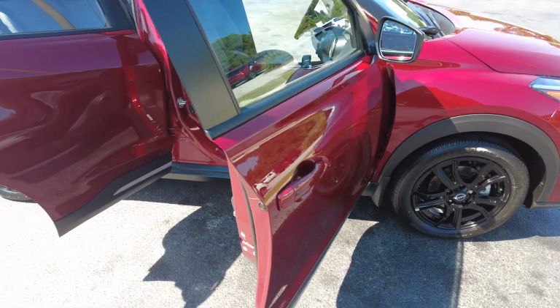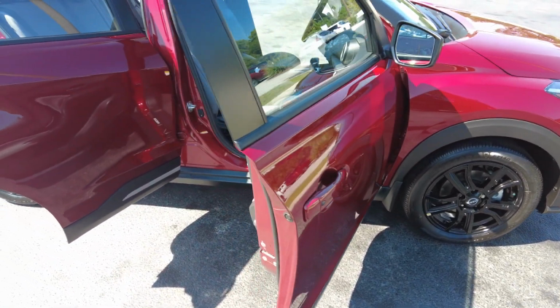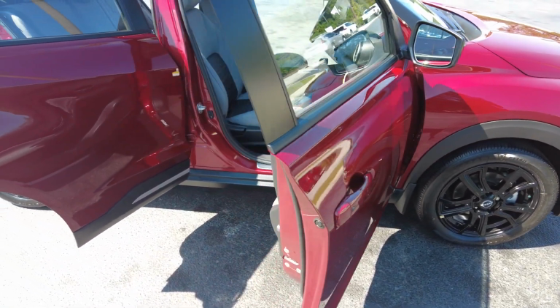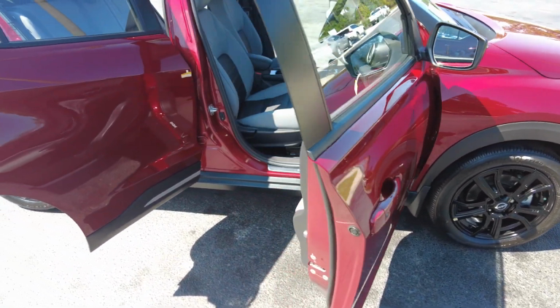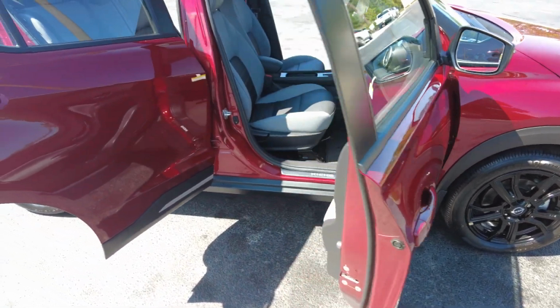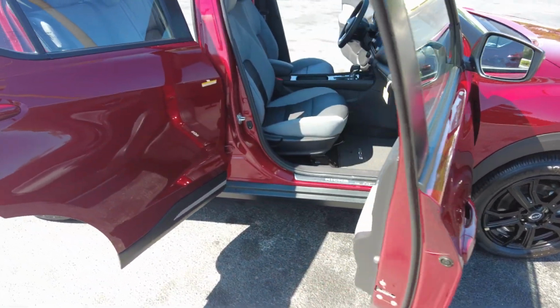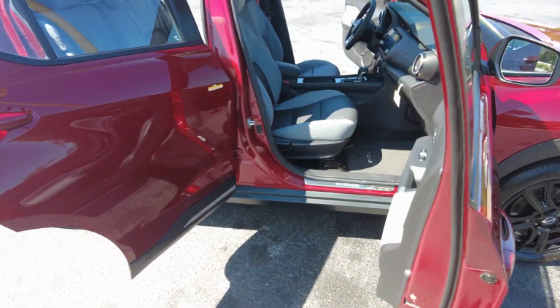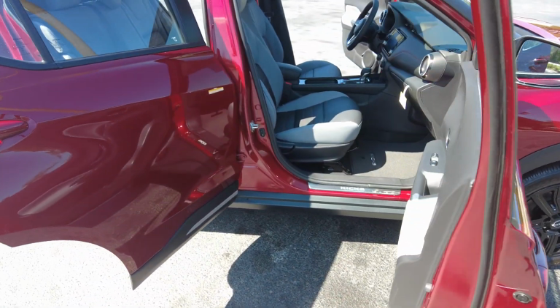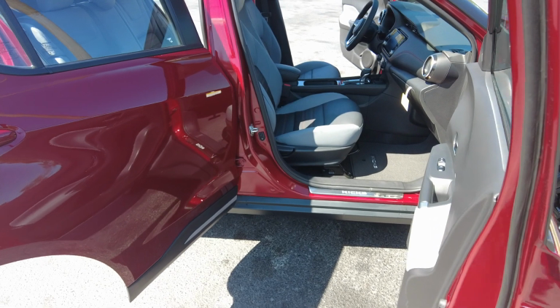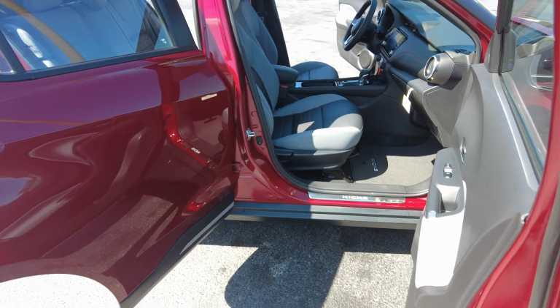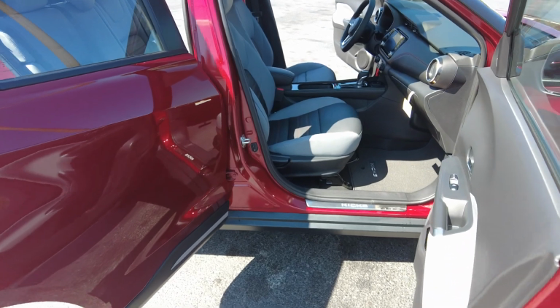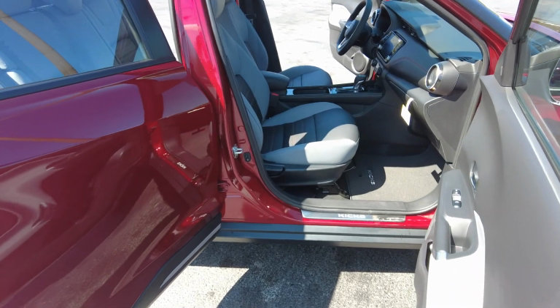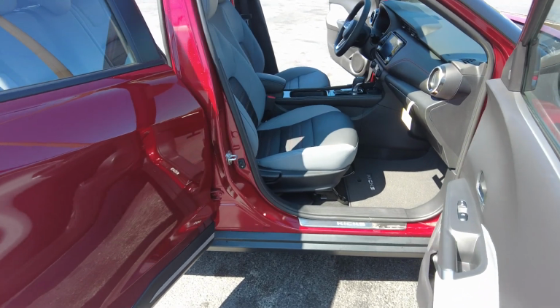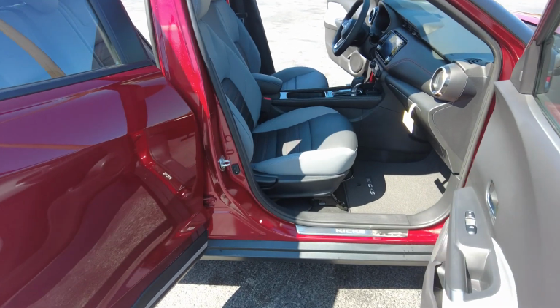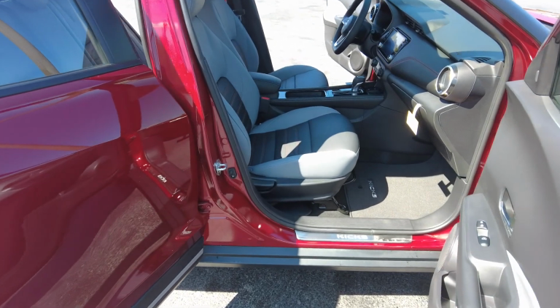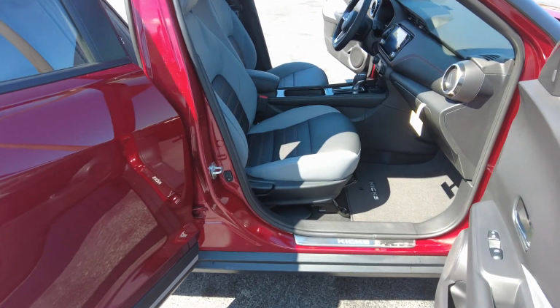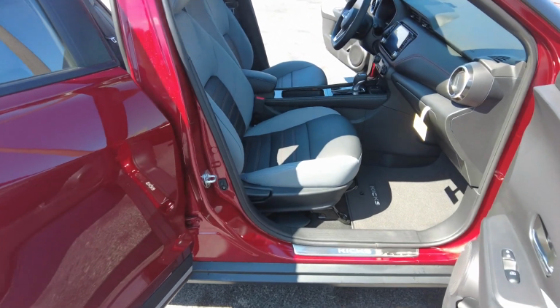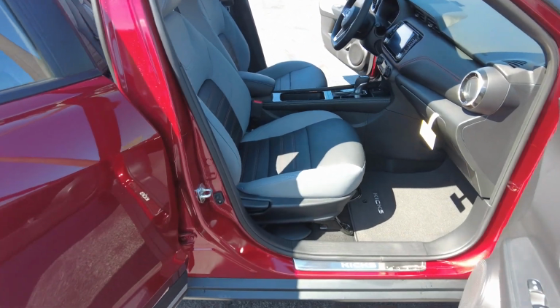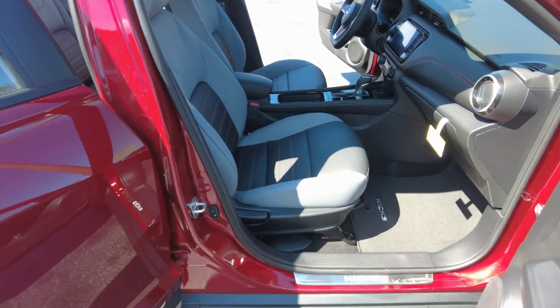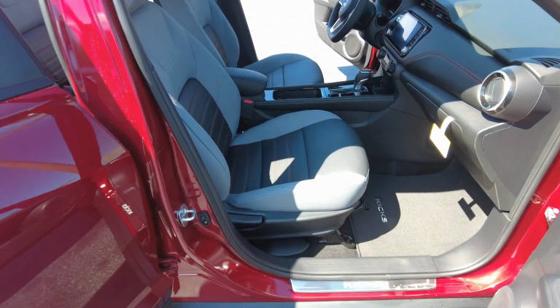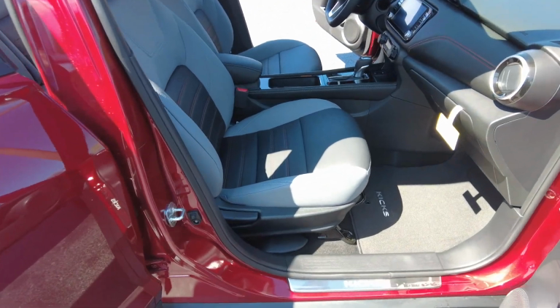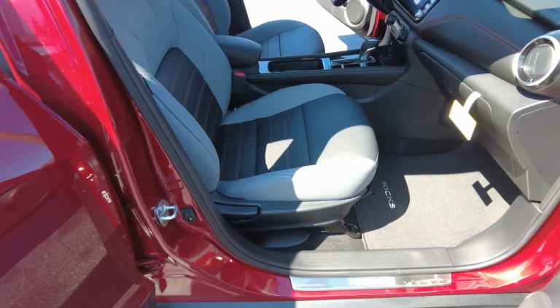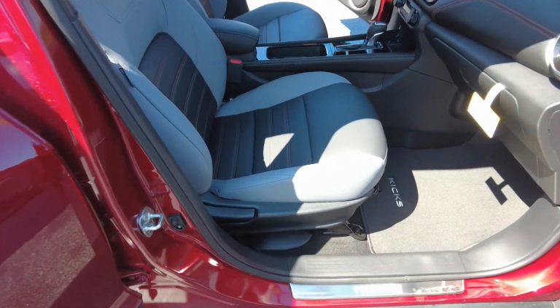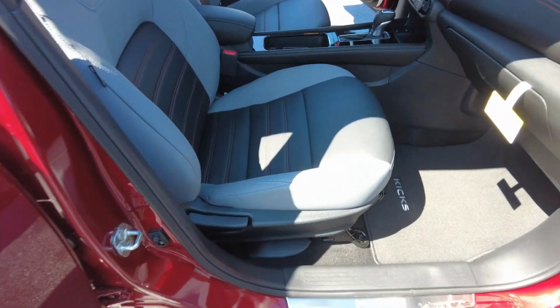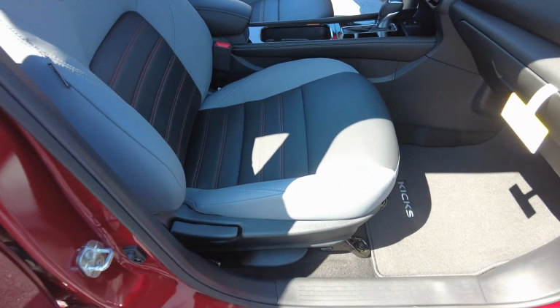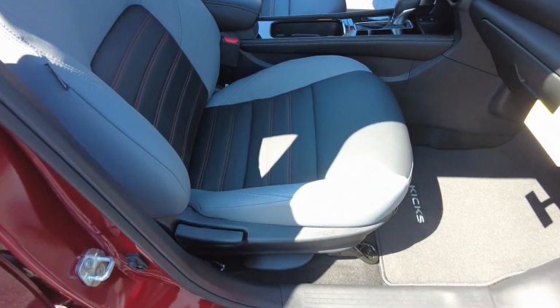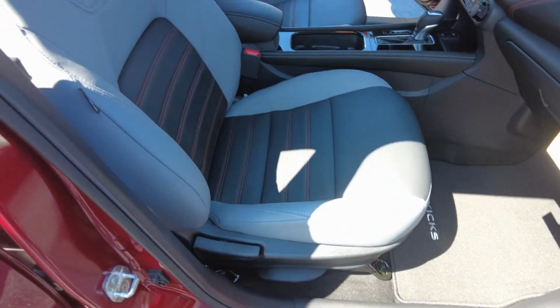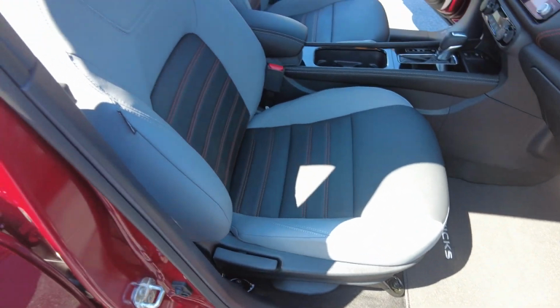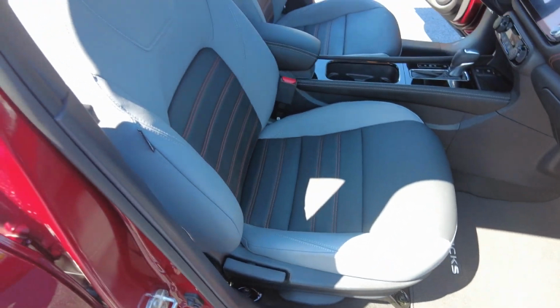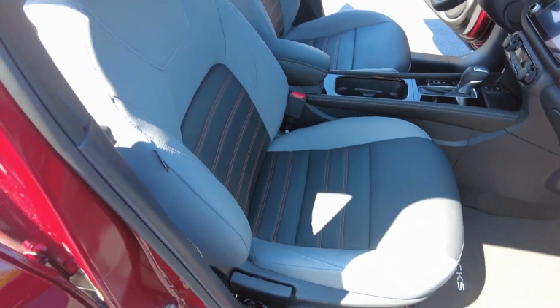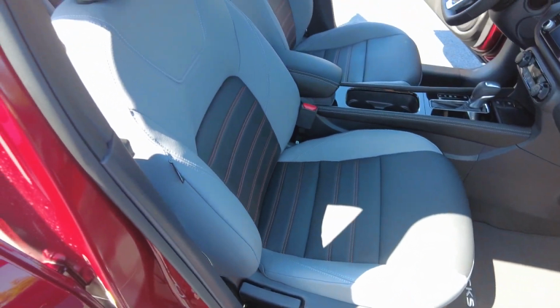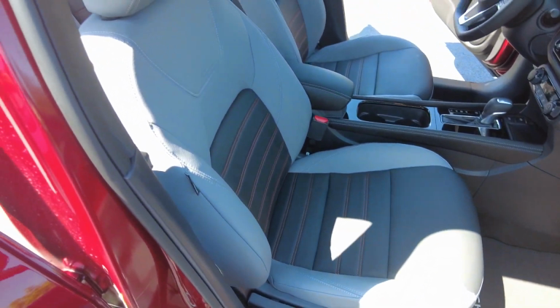The interior is called Charcoal, and as you can see, it is leather.